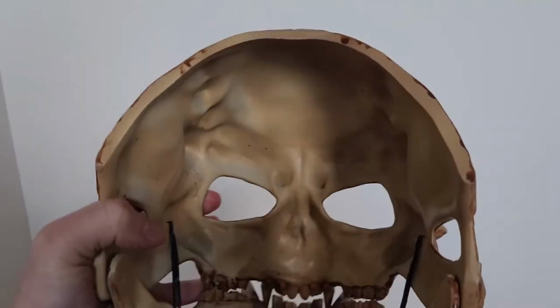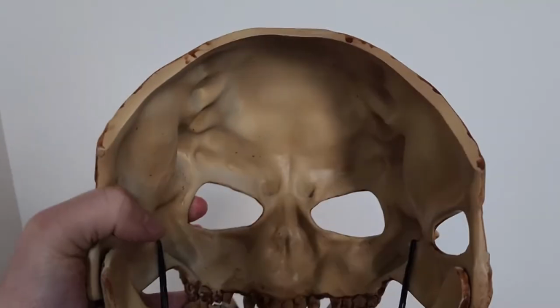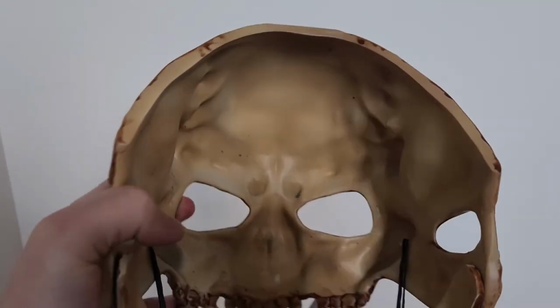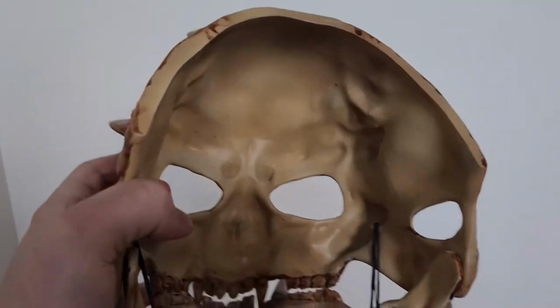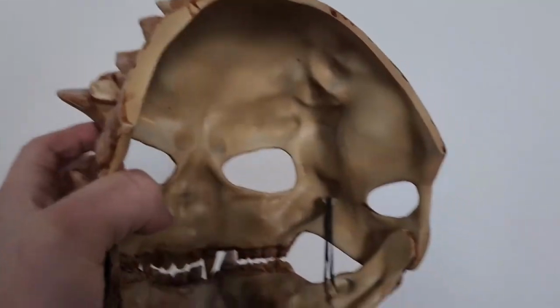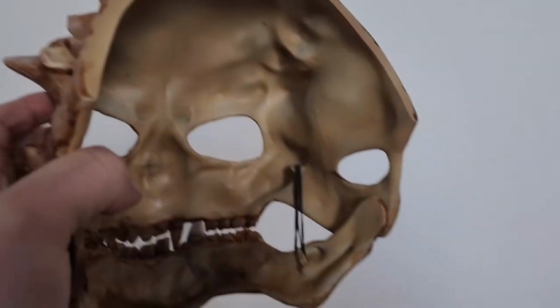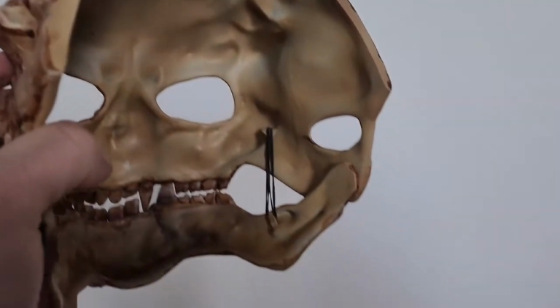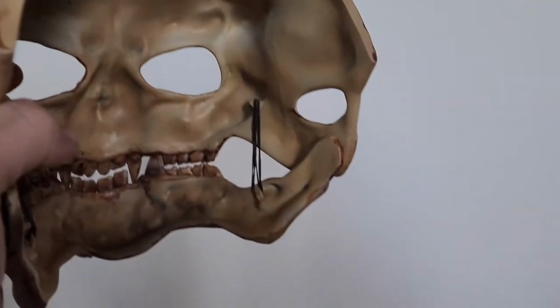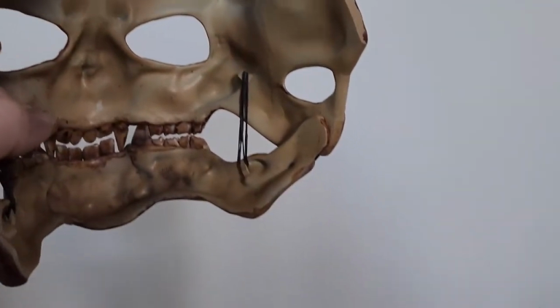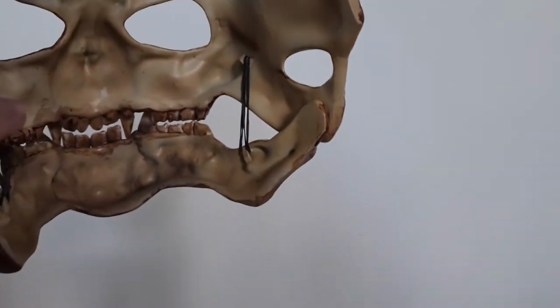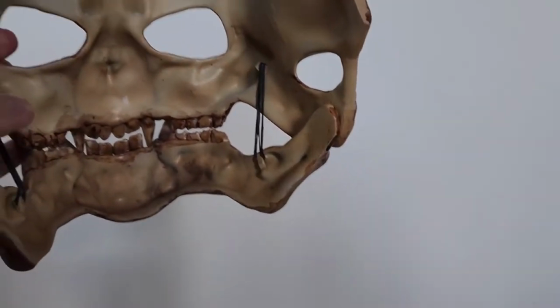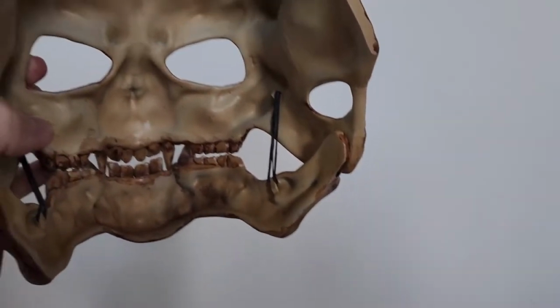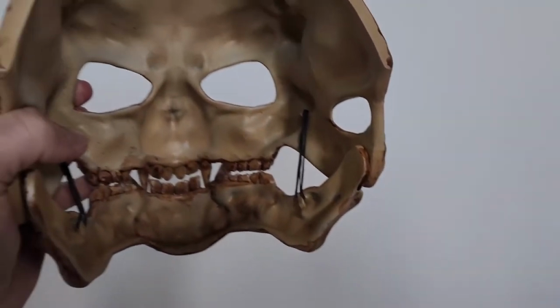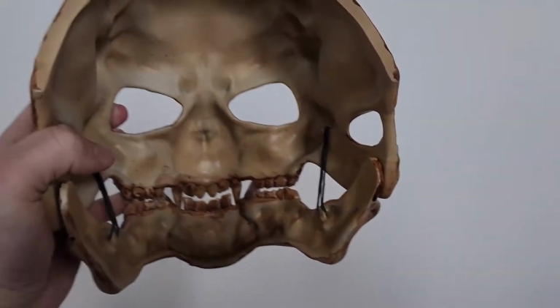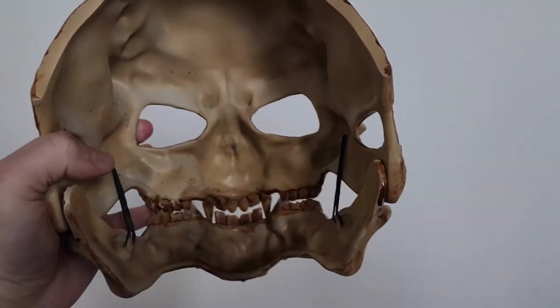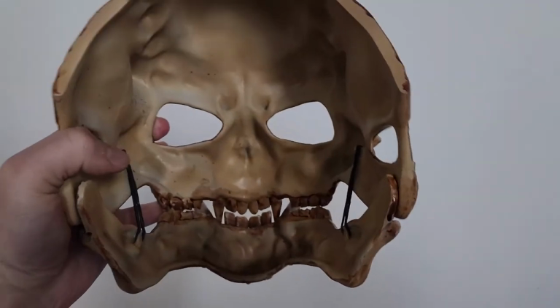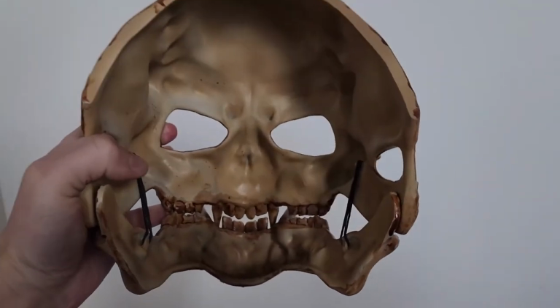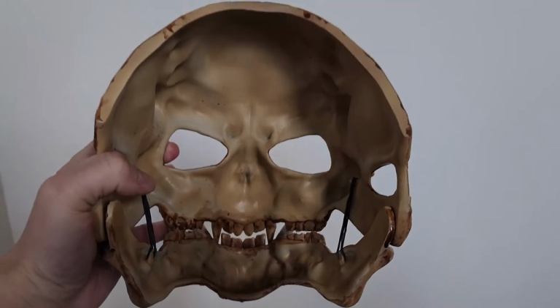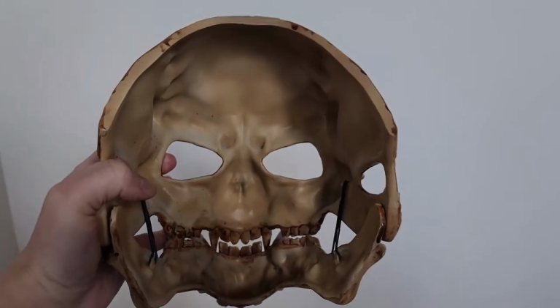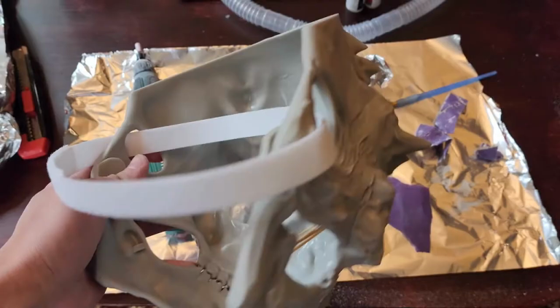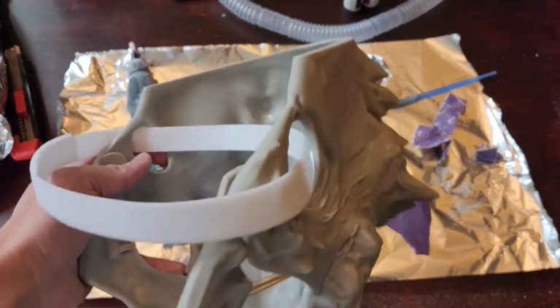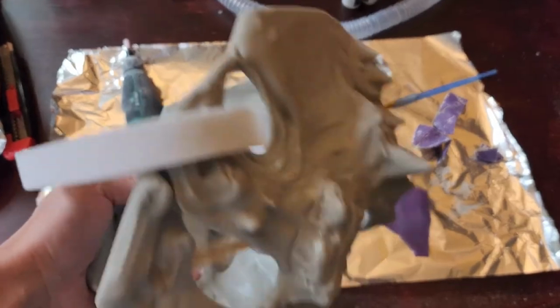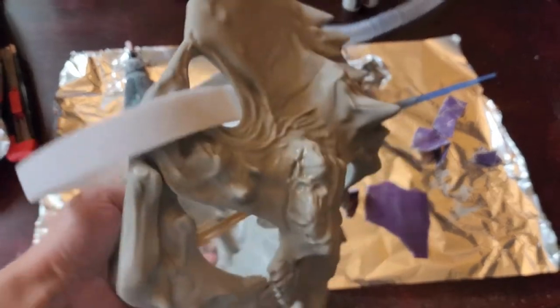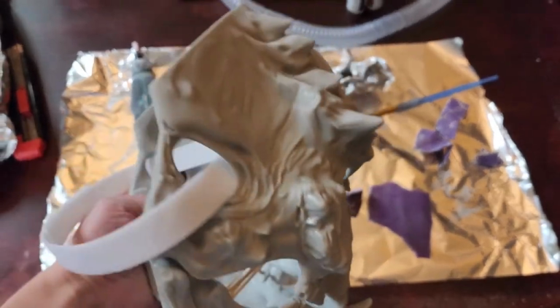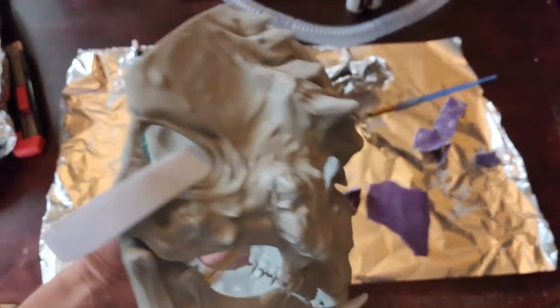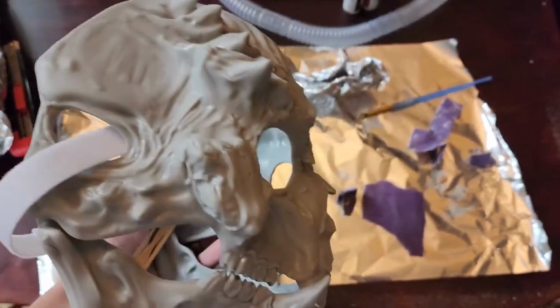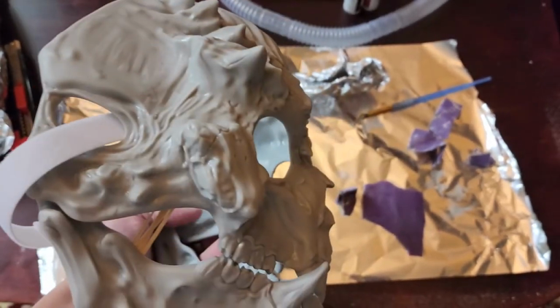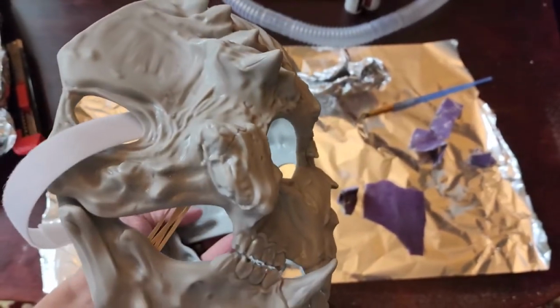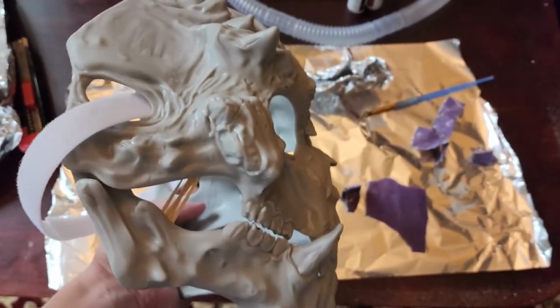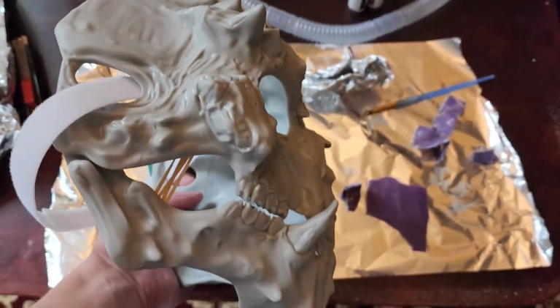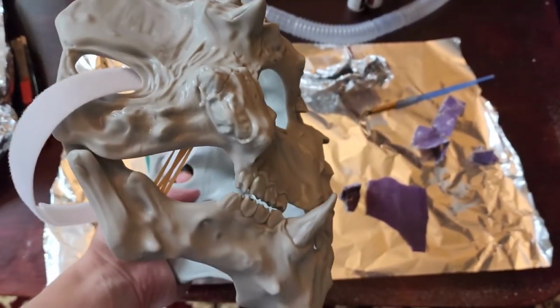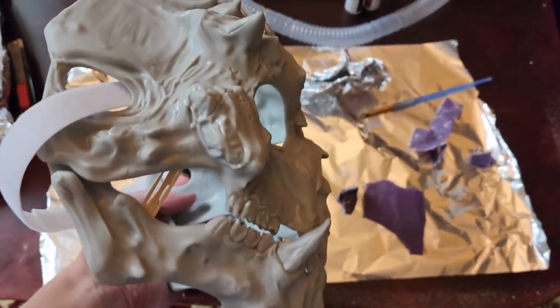Attach some rubber bands between the jaw and upper skull. And finally, attach some velcro on the back. Strap it on your head and voila, you're done.